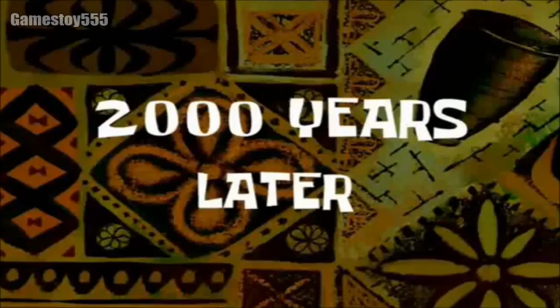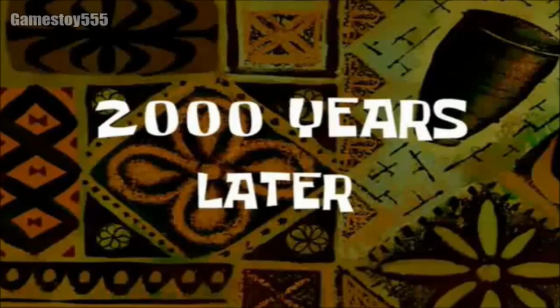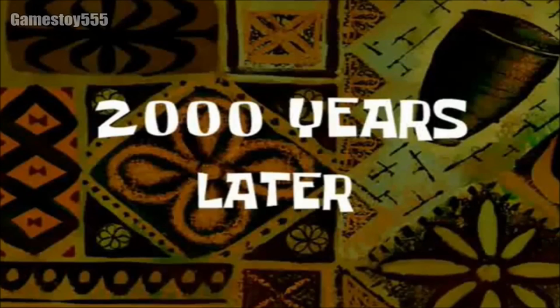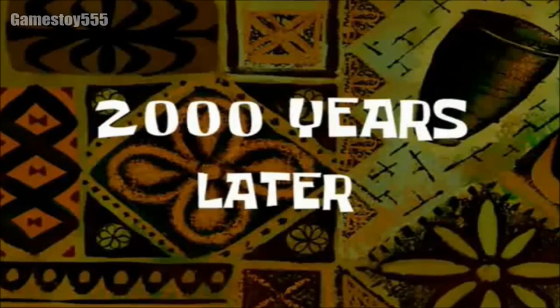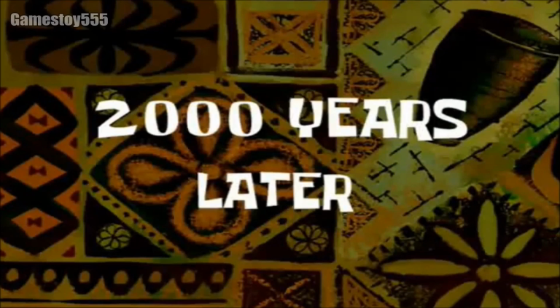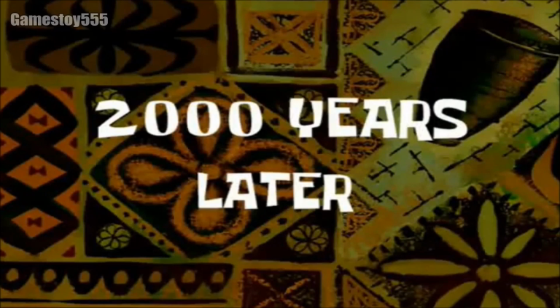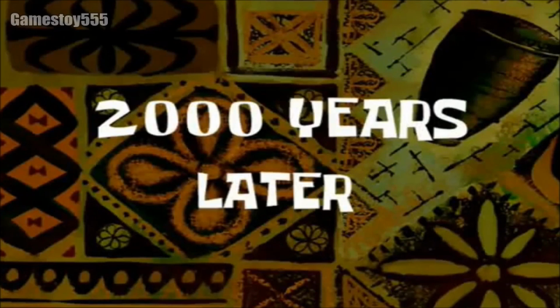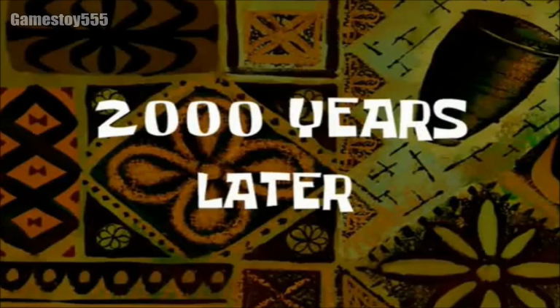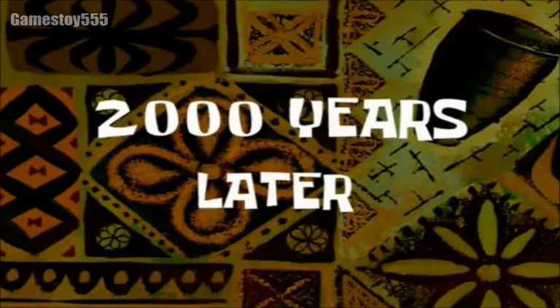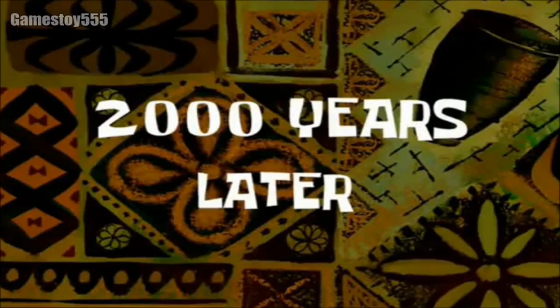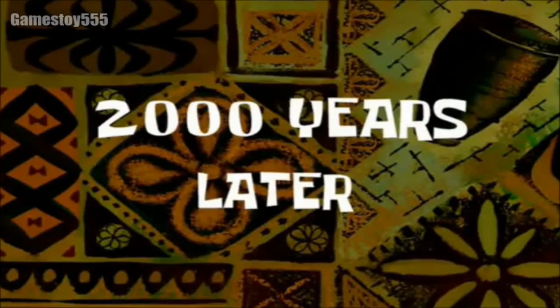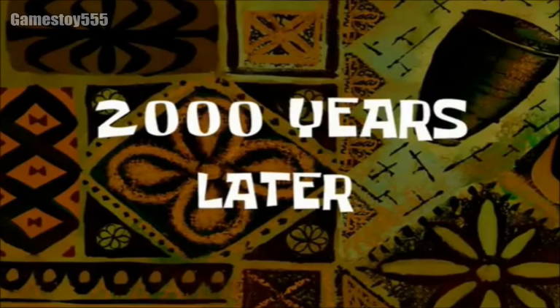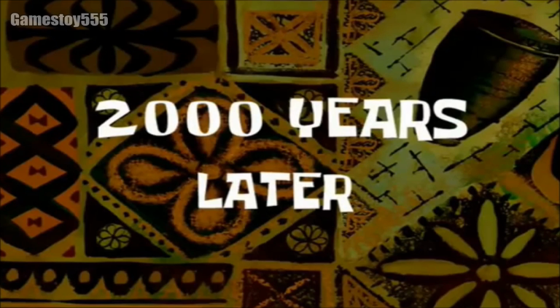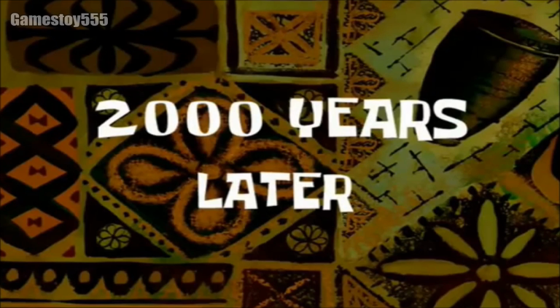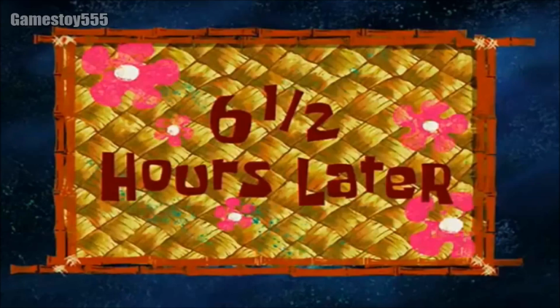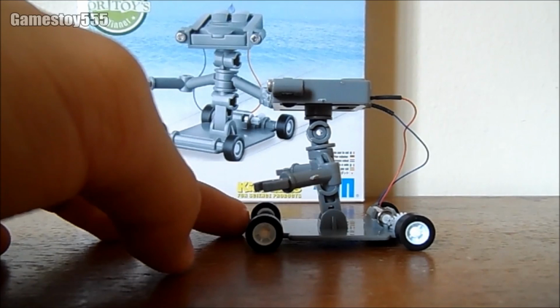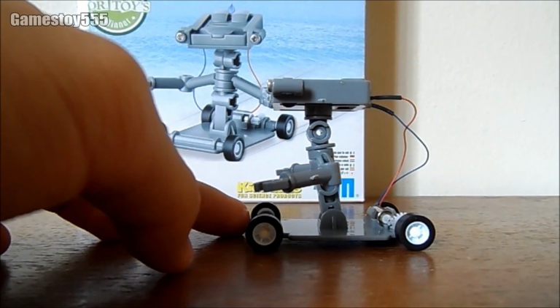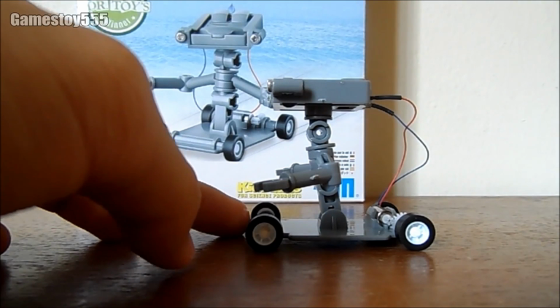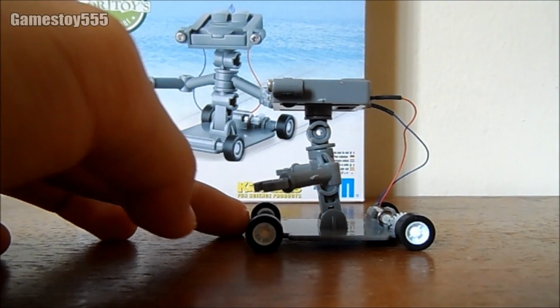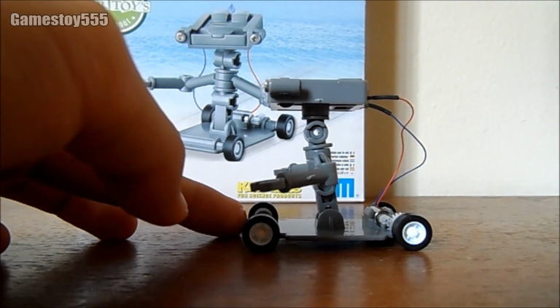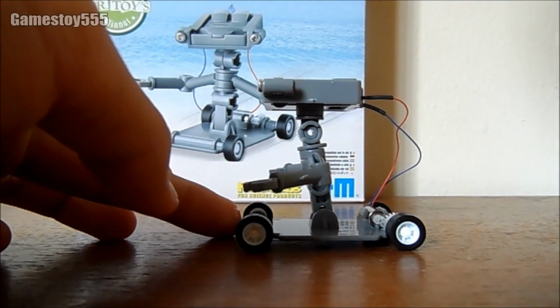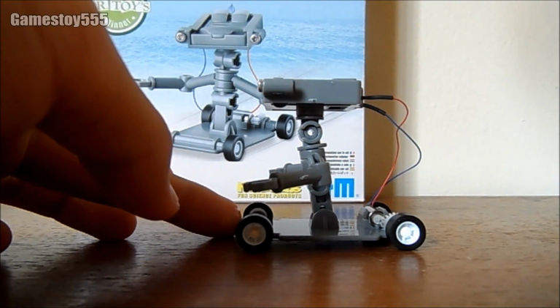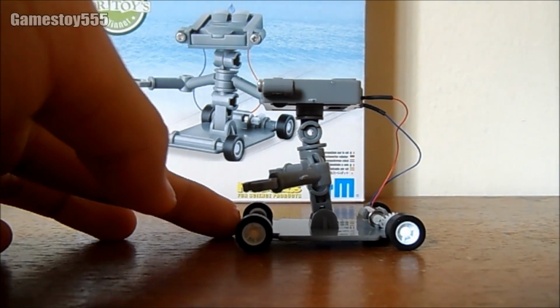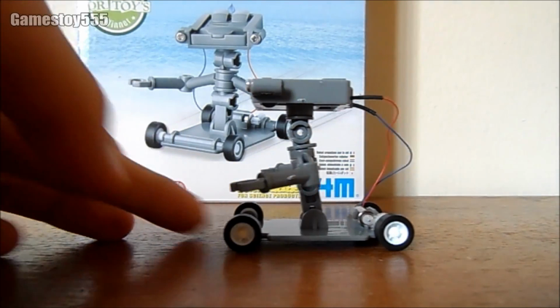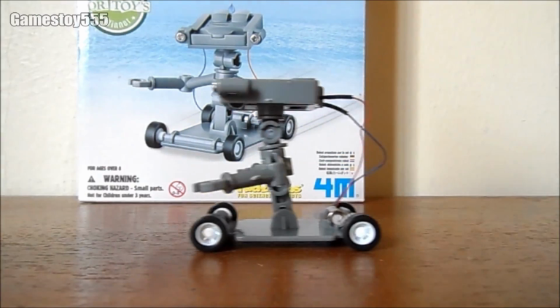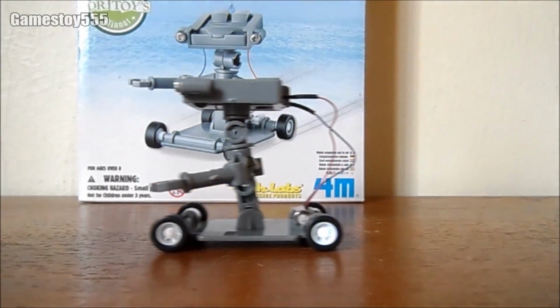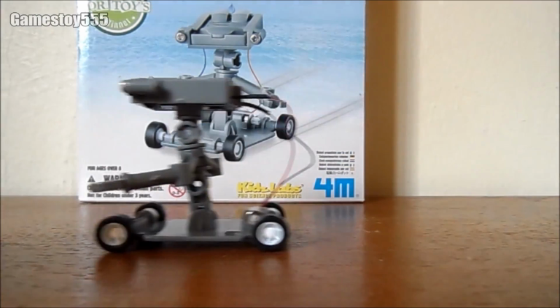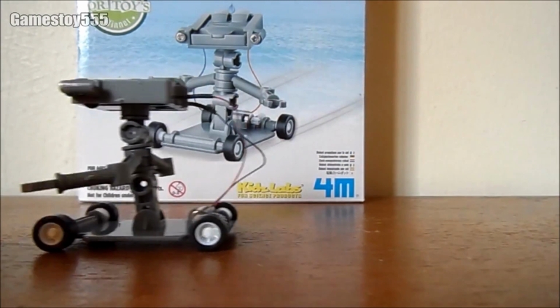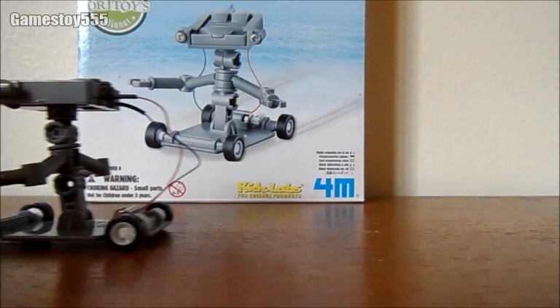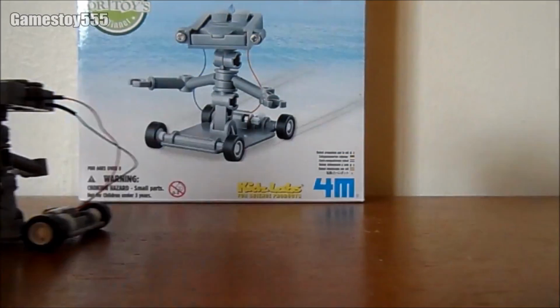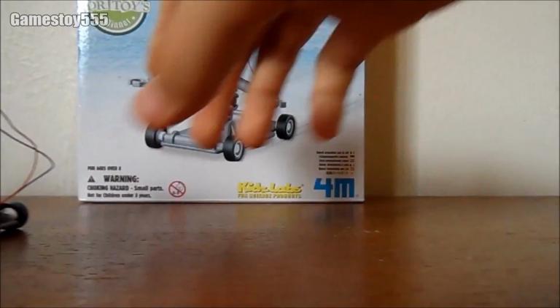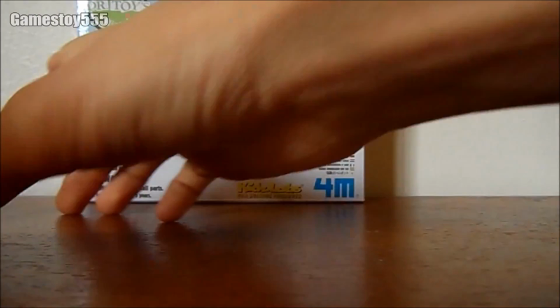2,000 years later... Oh my god, guys. It's working! It's working!